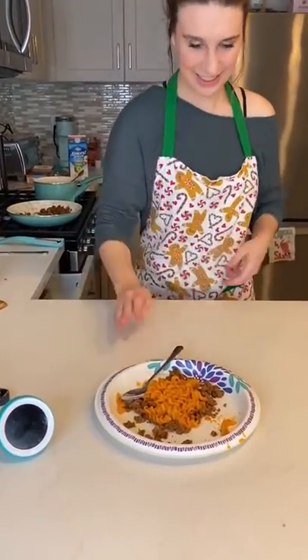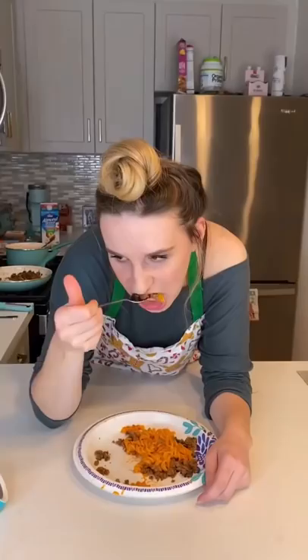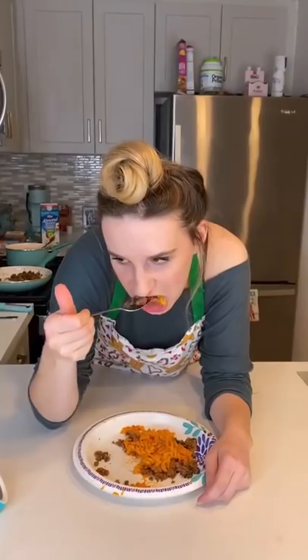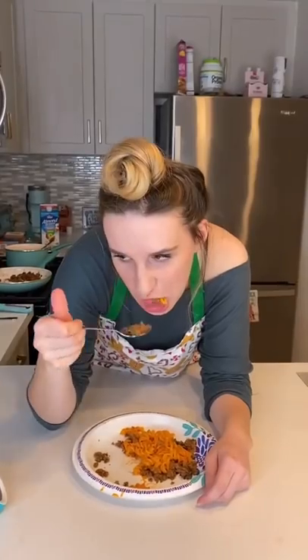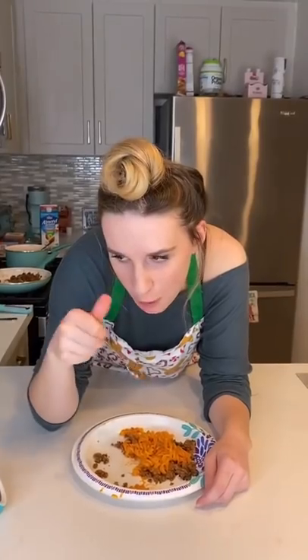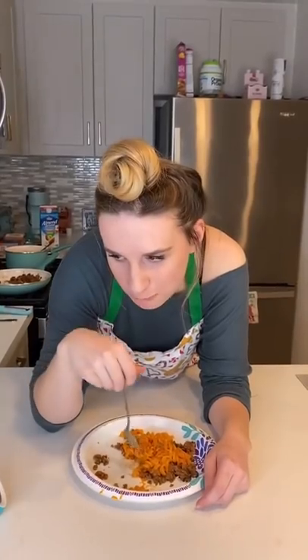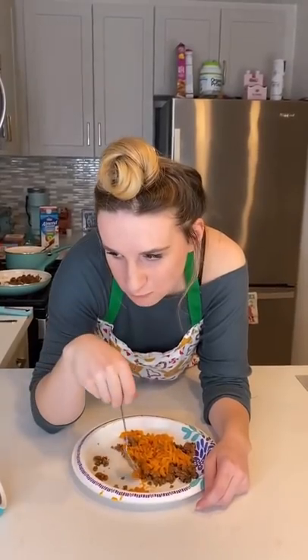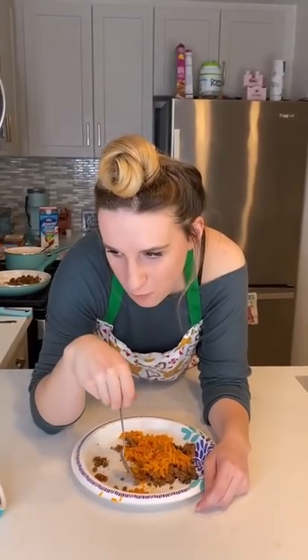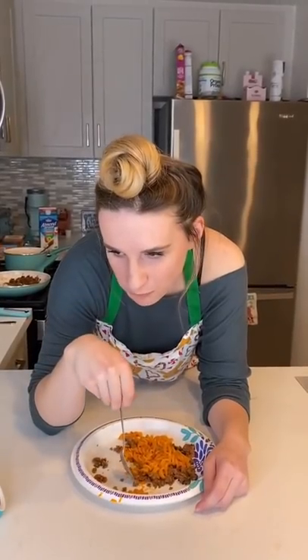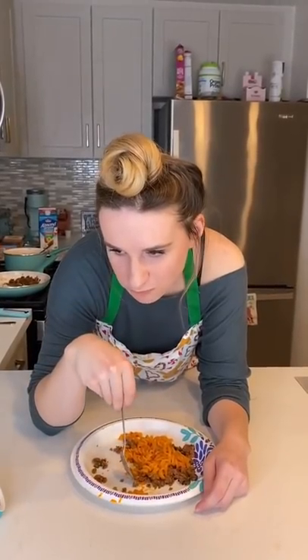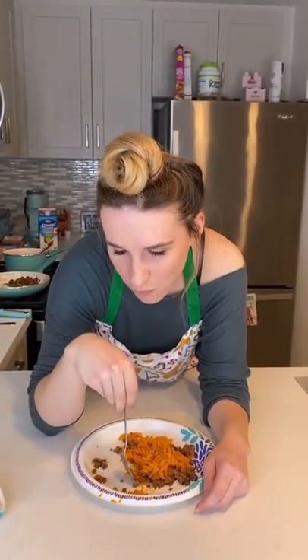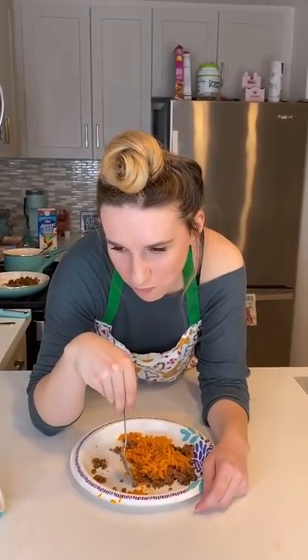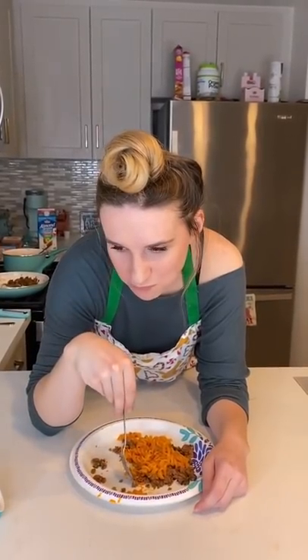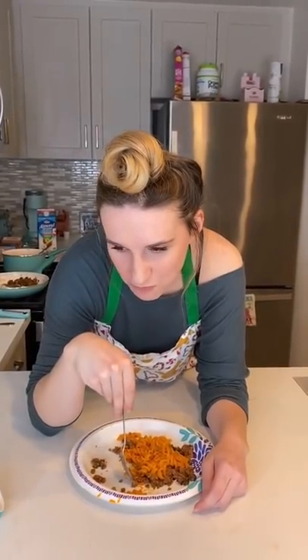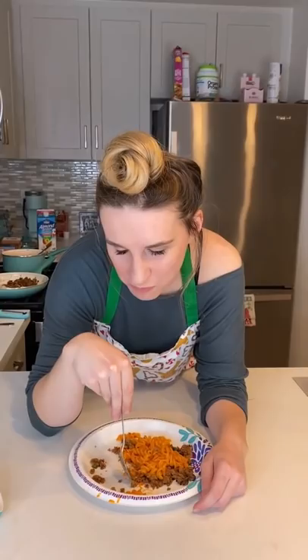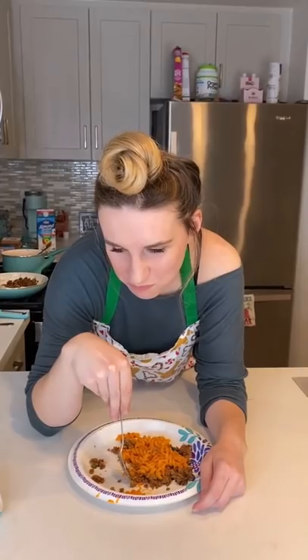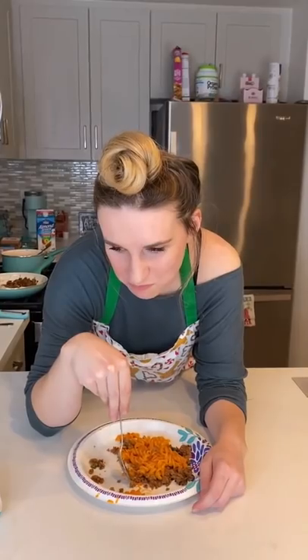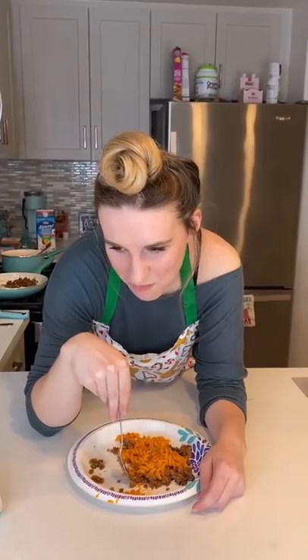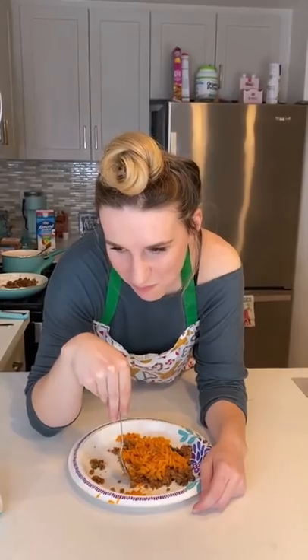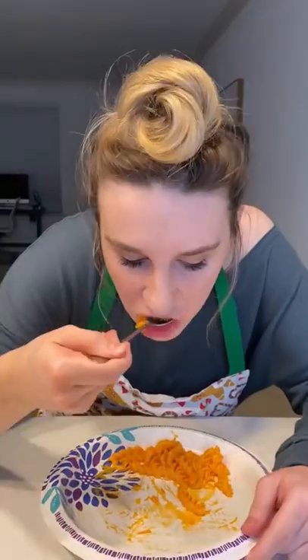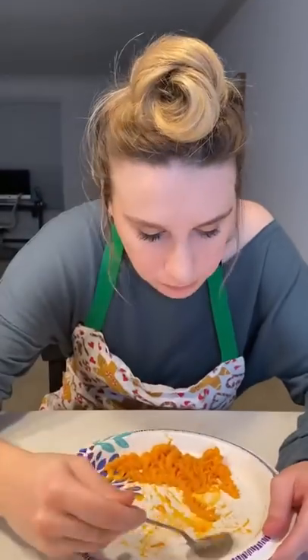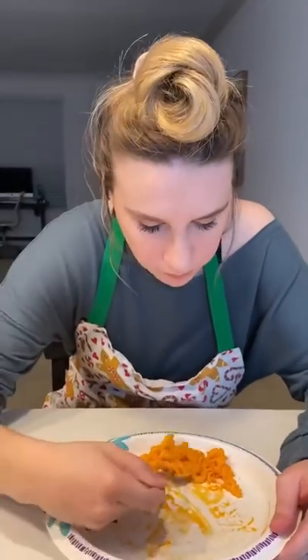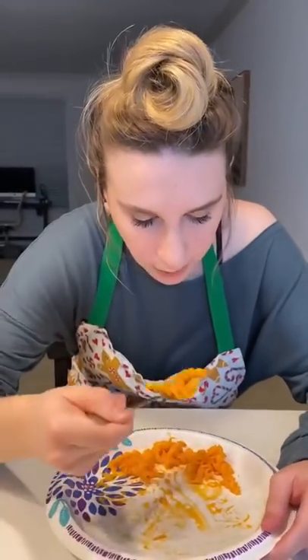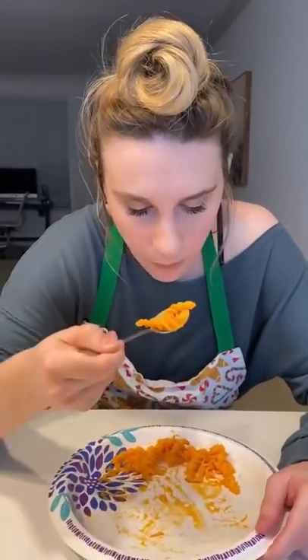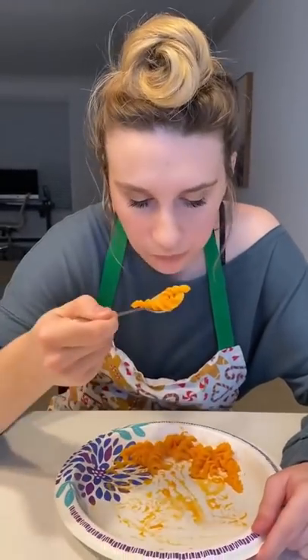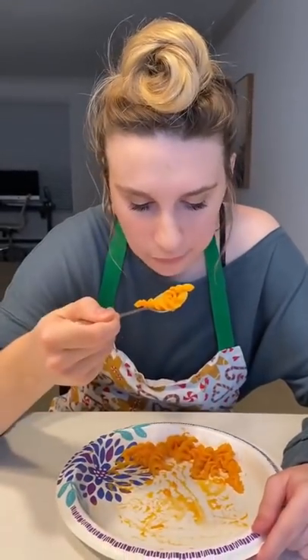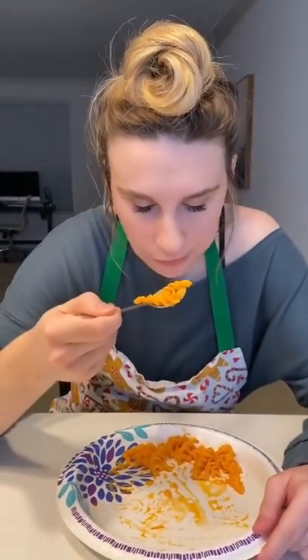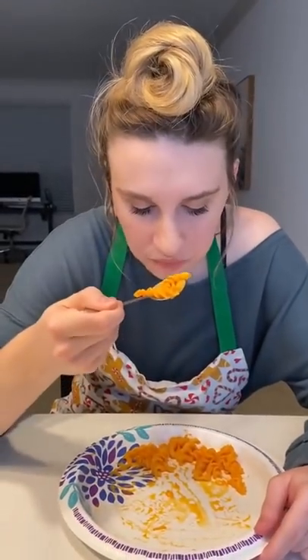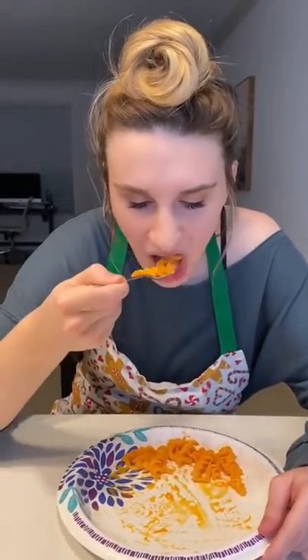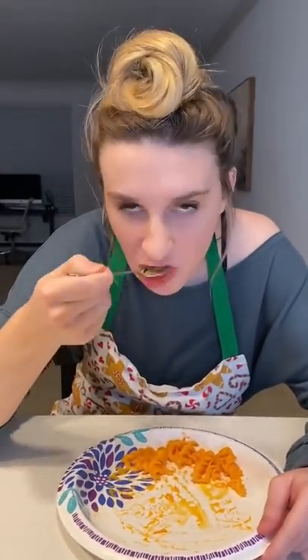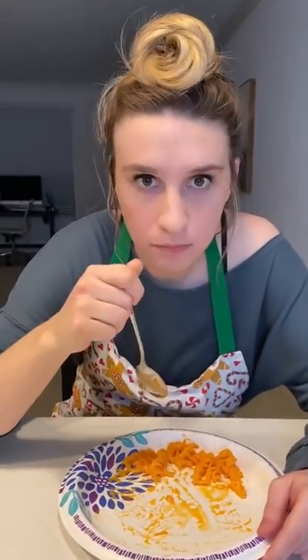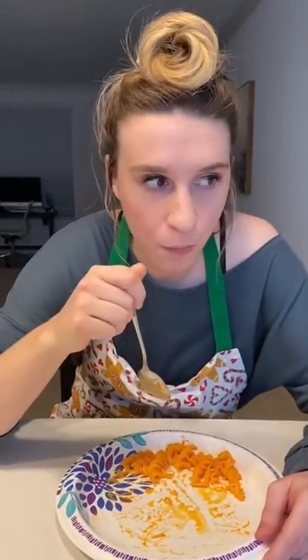As you can see, I do not look very pleased. I think we're going to chalk this up to a fail and eat some mac and cheese on its own.